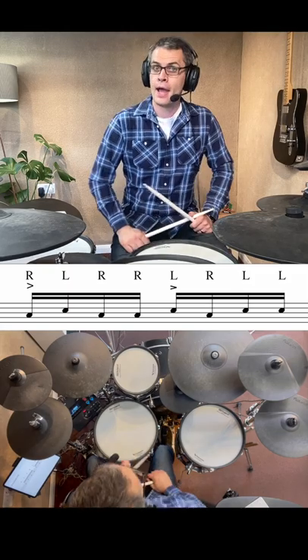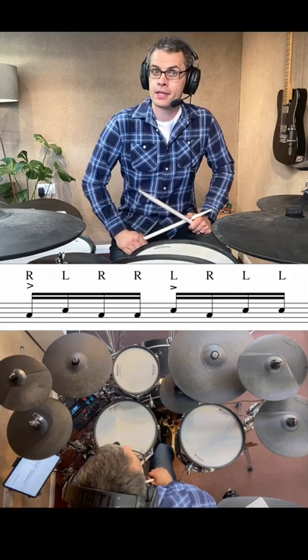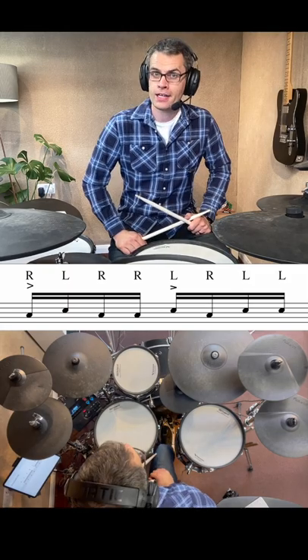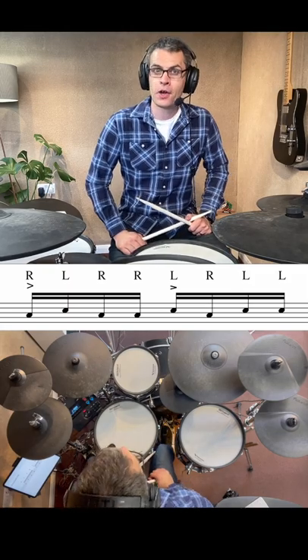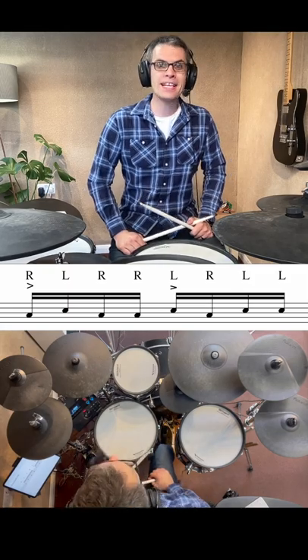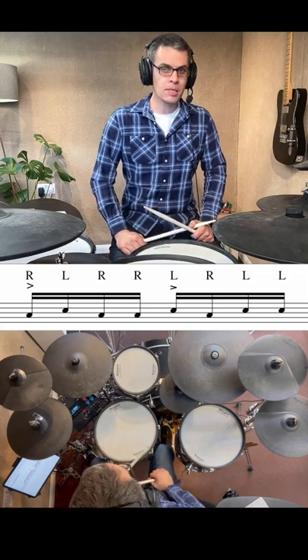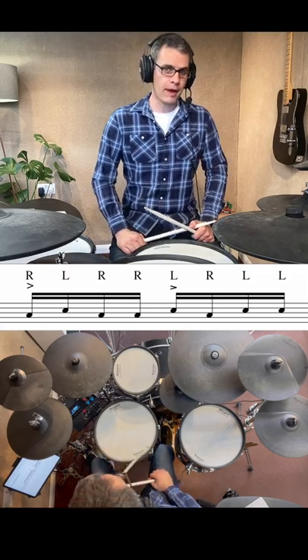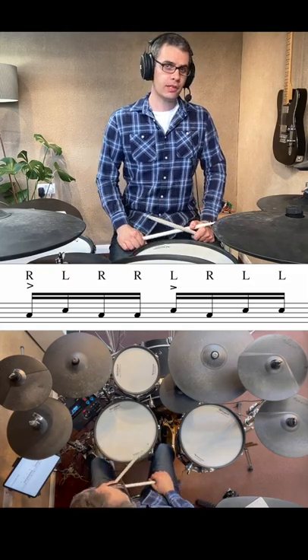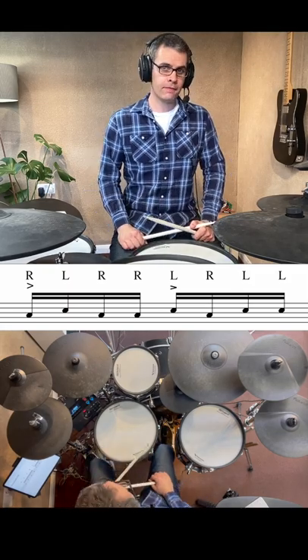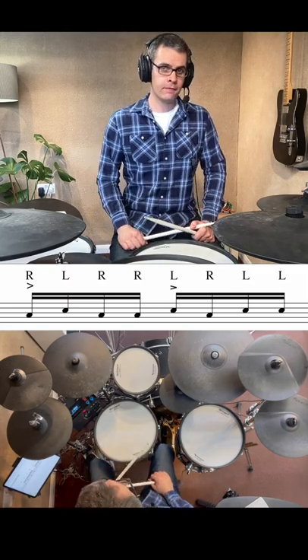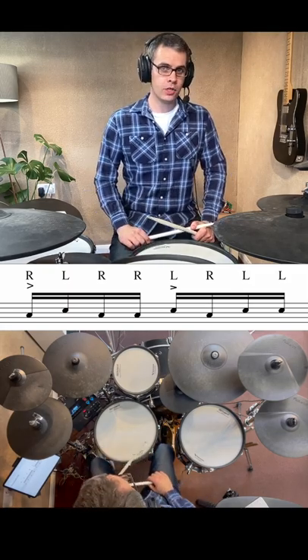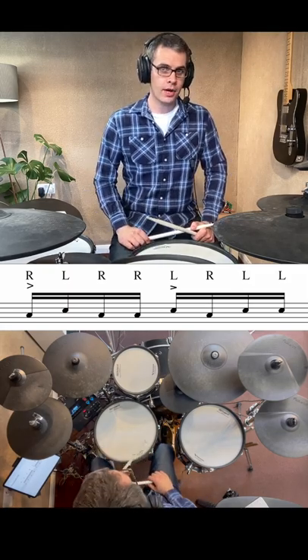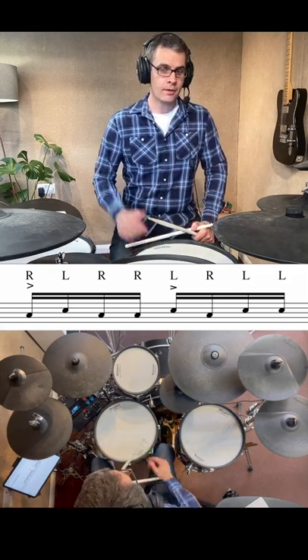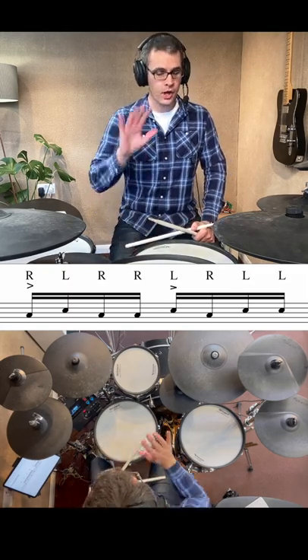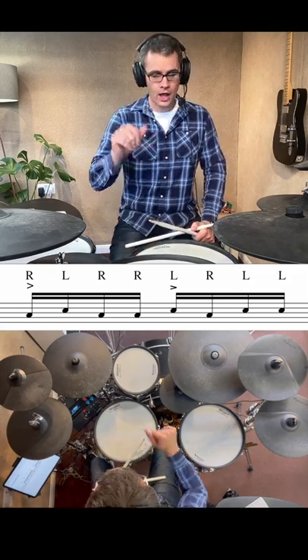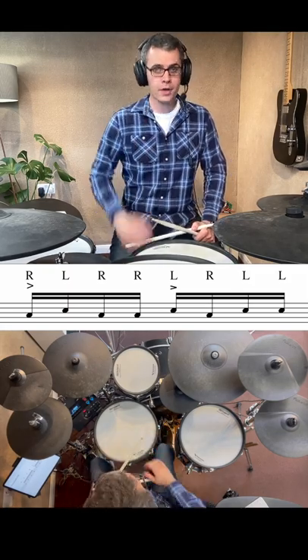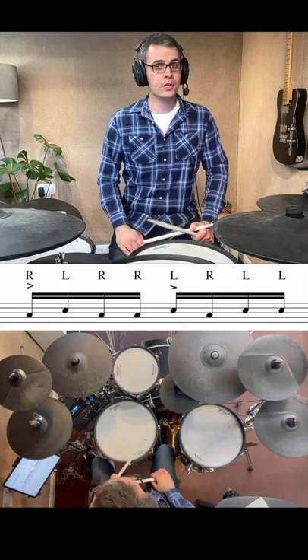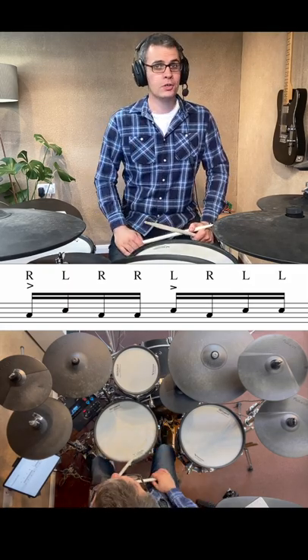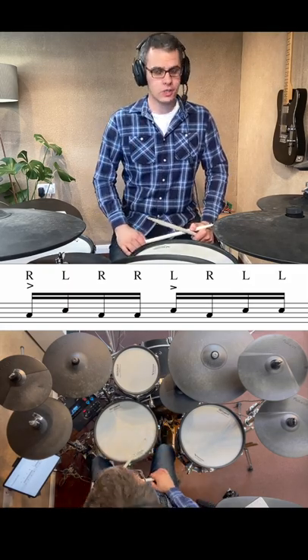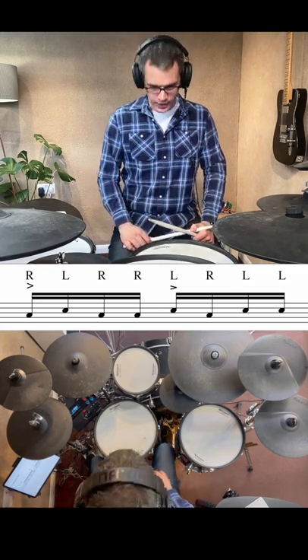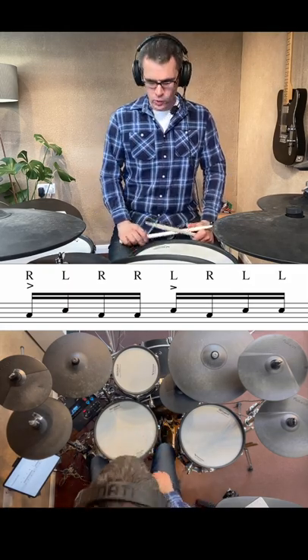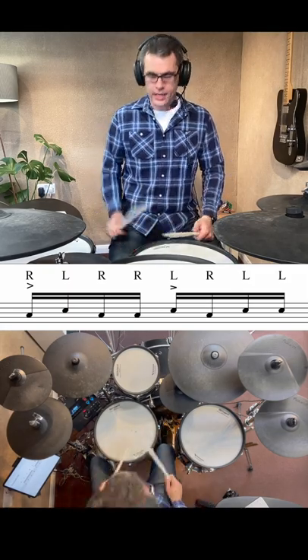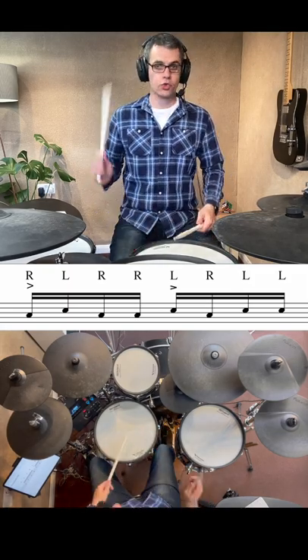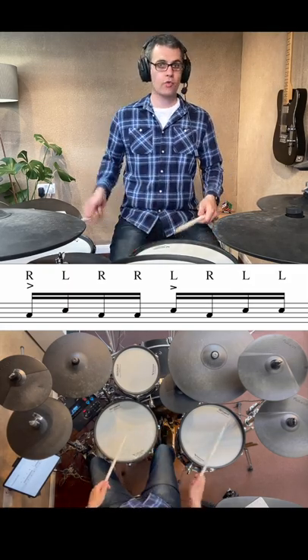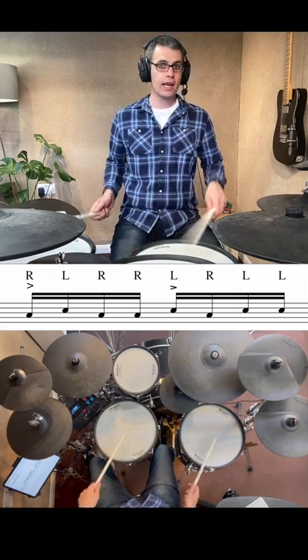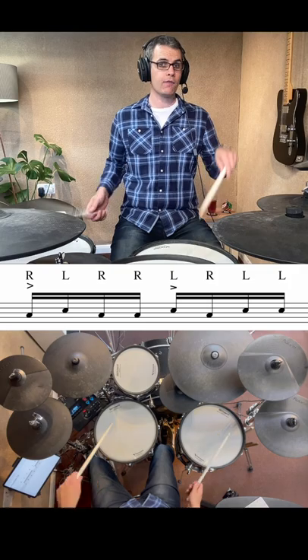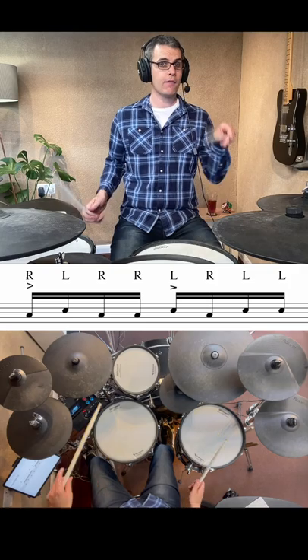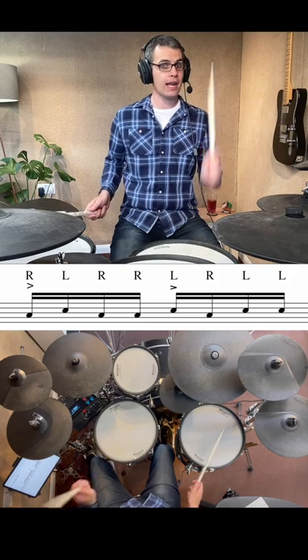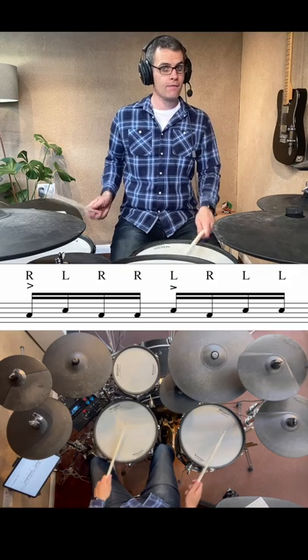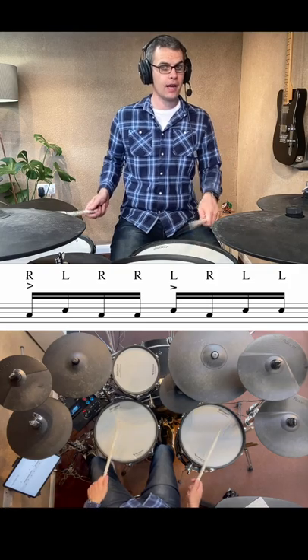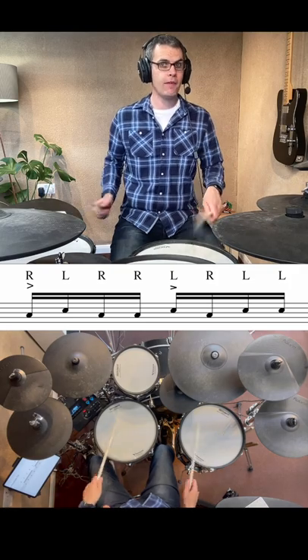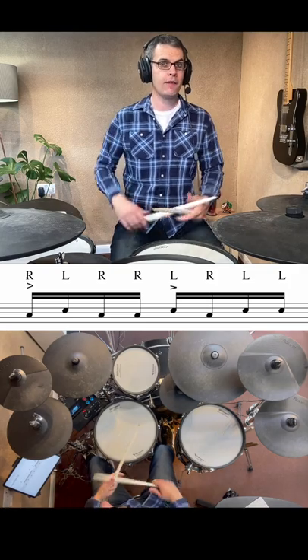Hey there guys, I've got an easy paradiddle fill for you to try out. It's not that hard and you can try it straight away. It's just right, left, right, right, left, right, left, left.